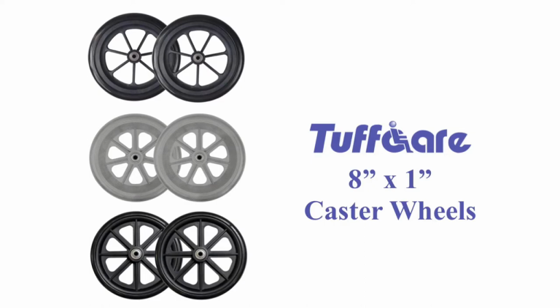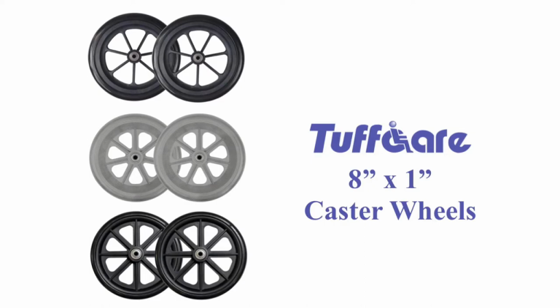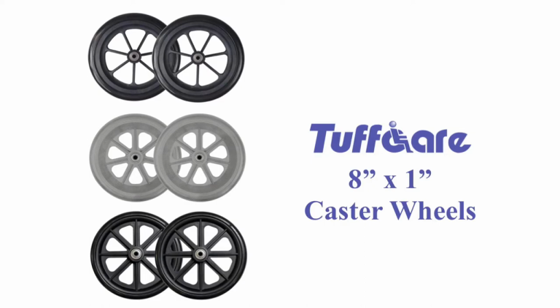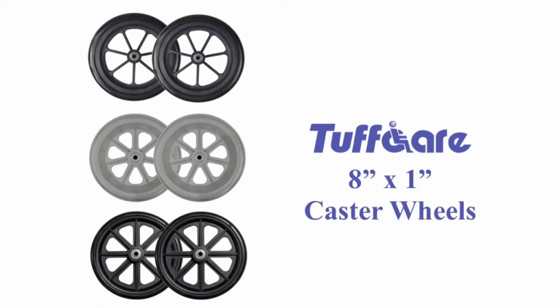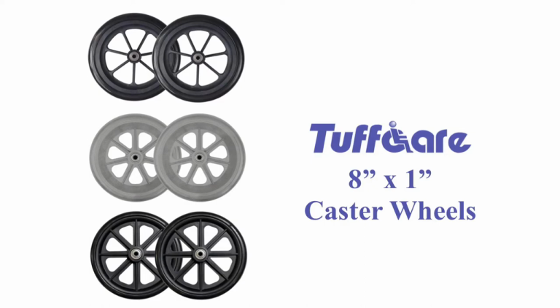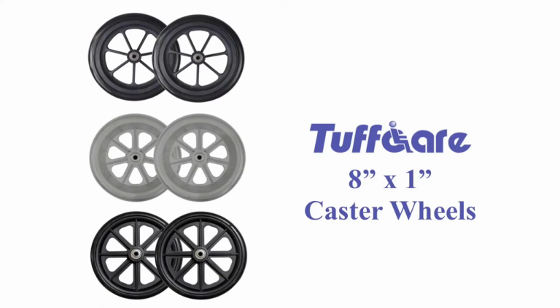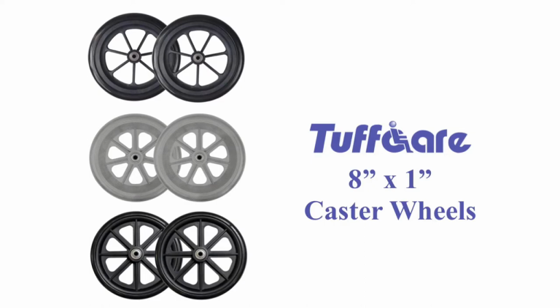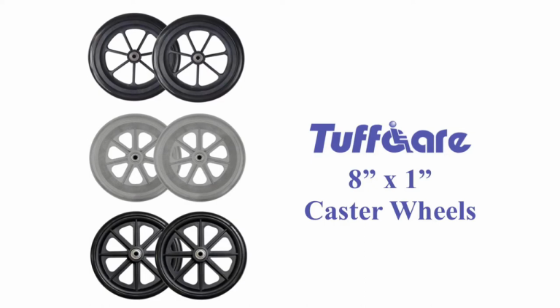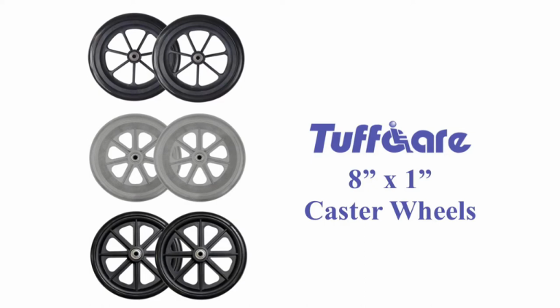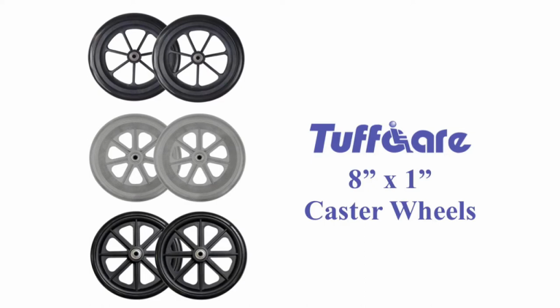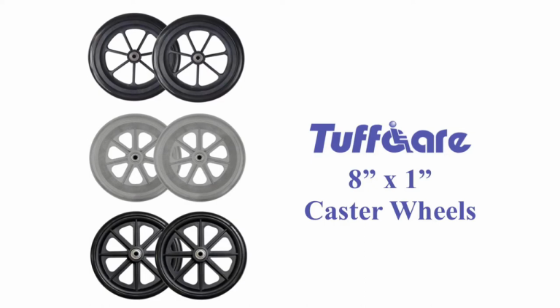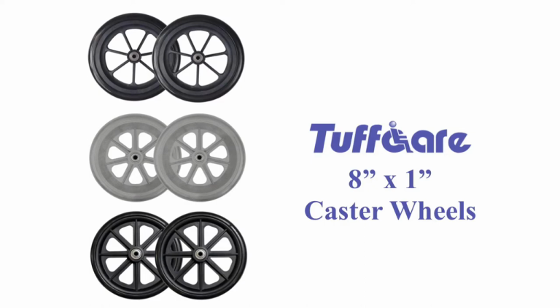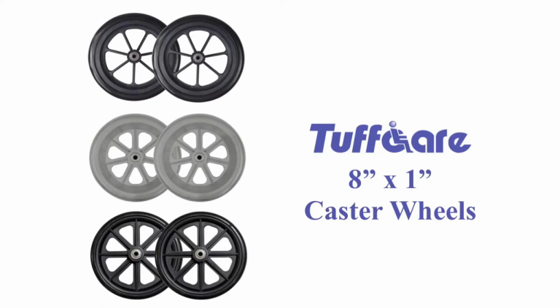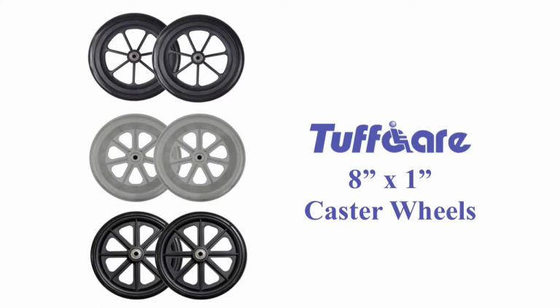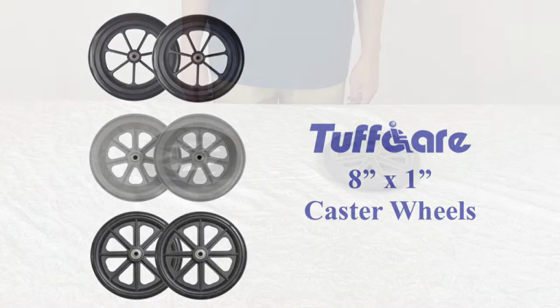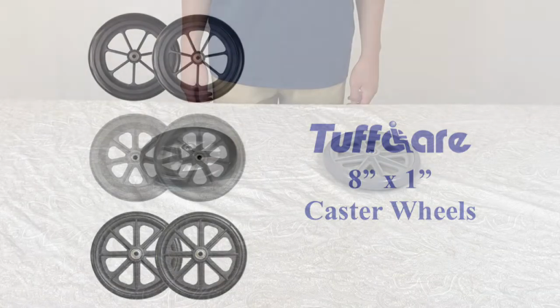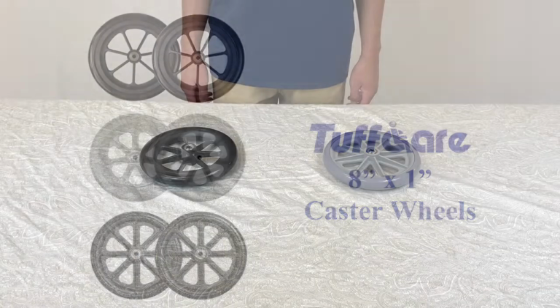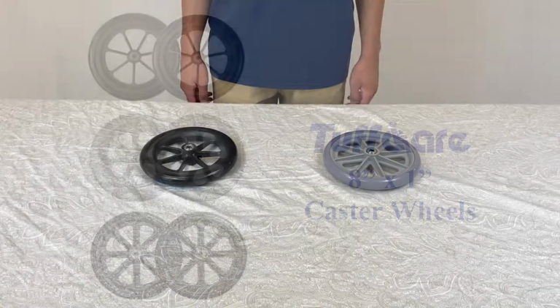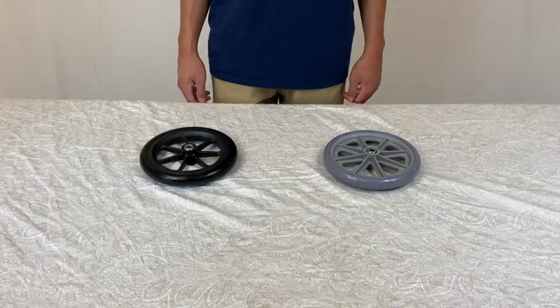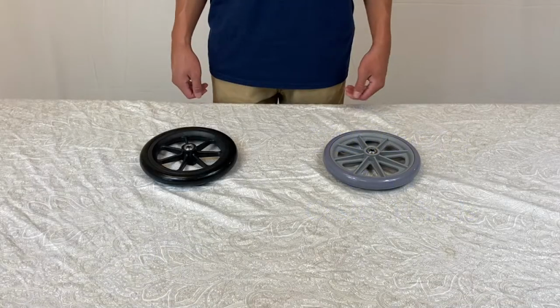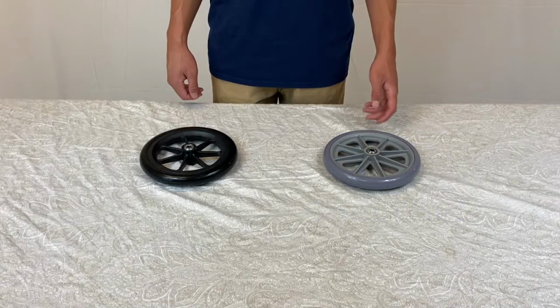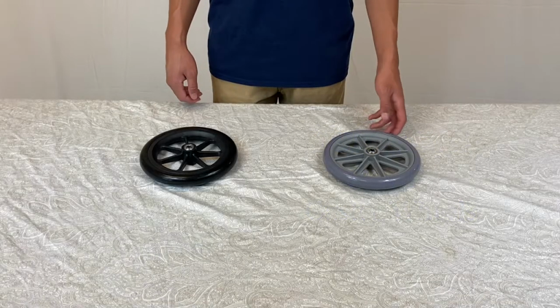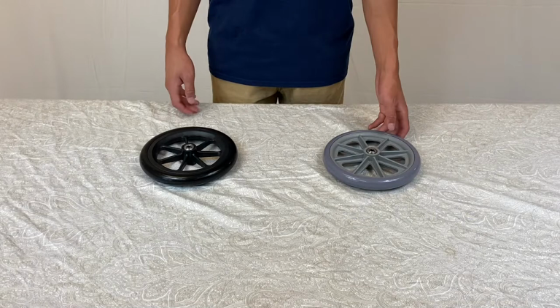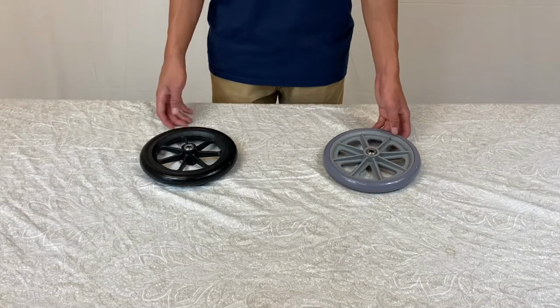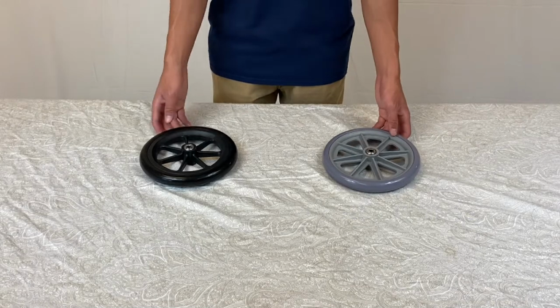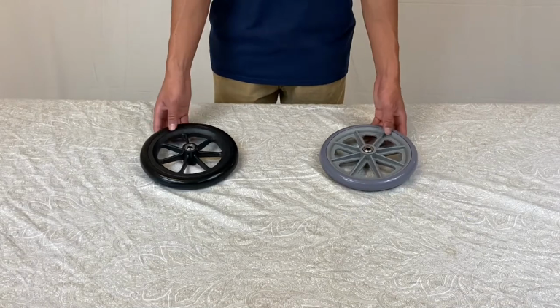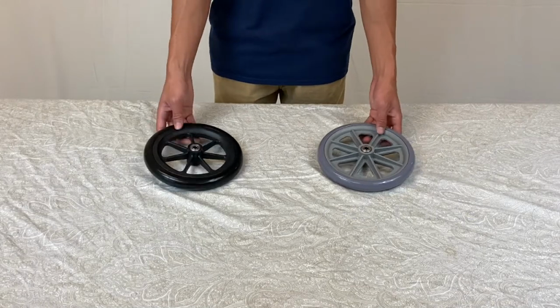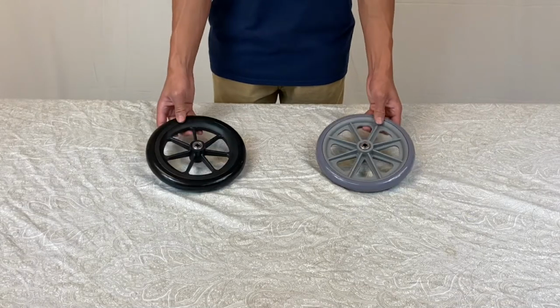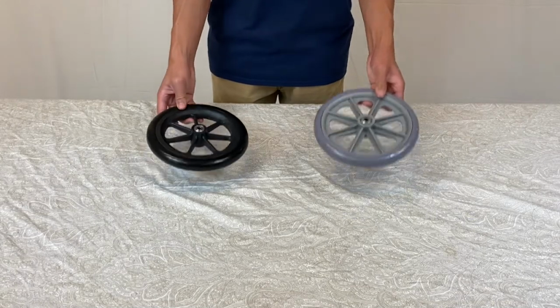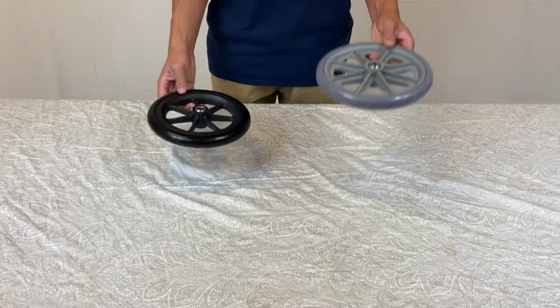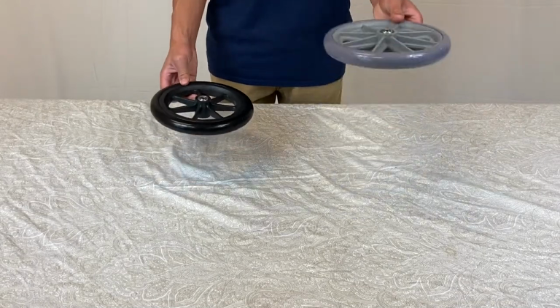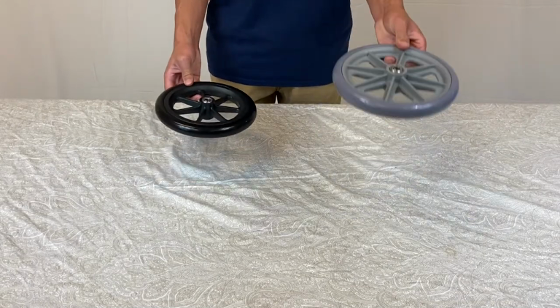Tuffcare caster wheels. This product comes in two colors and sizes.